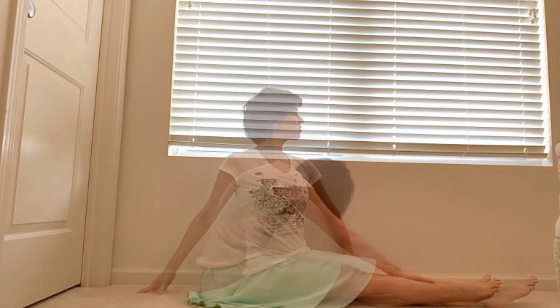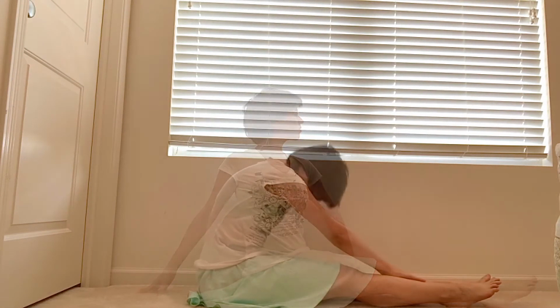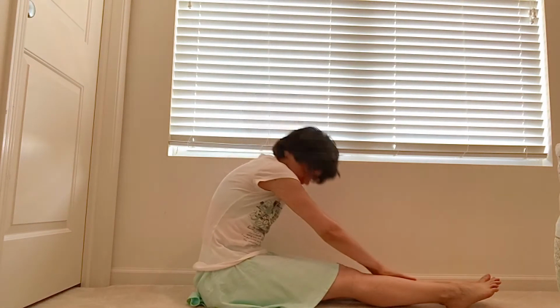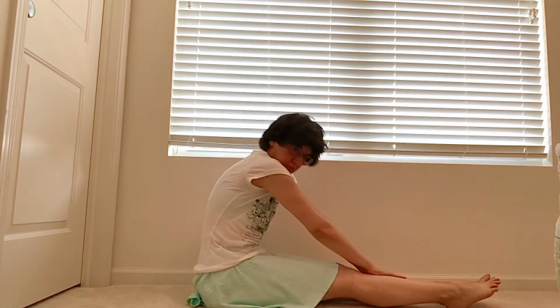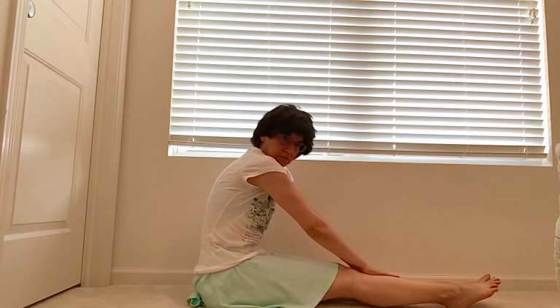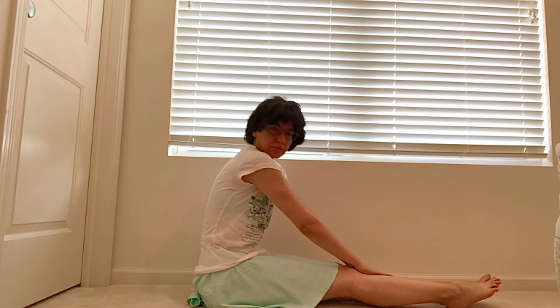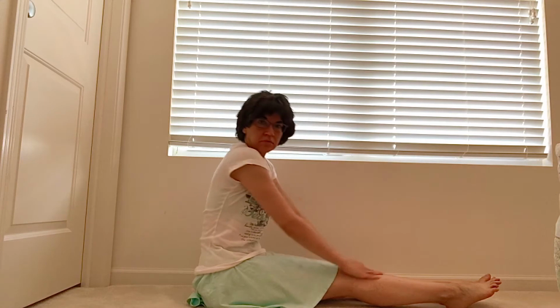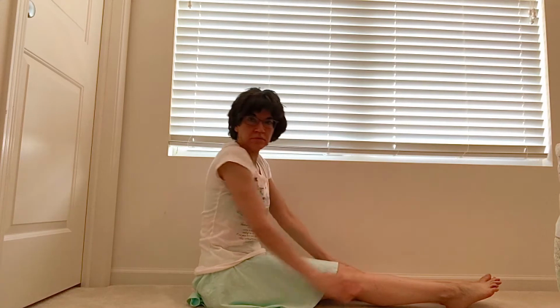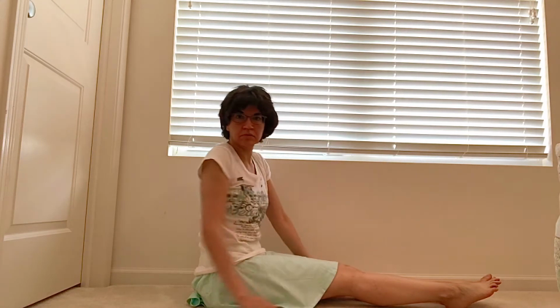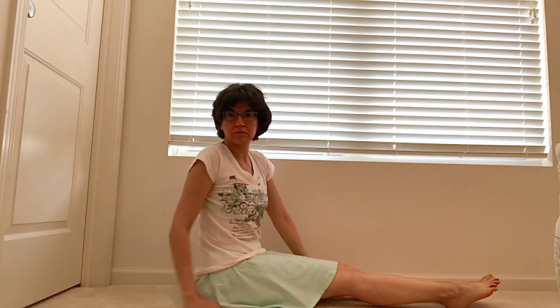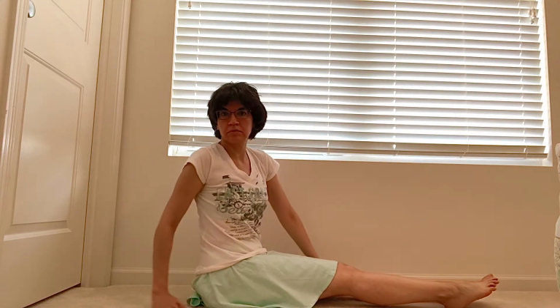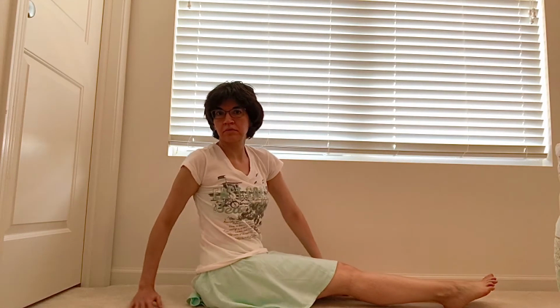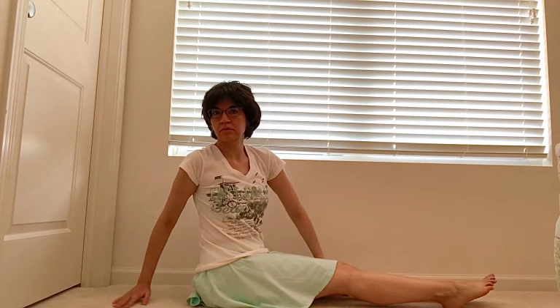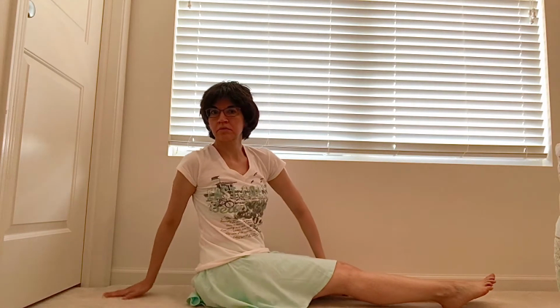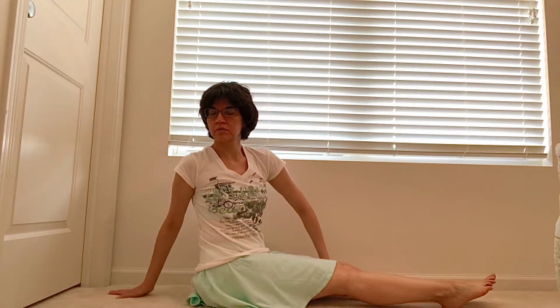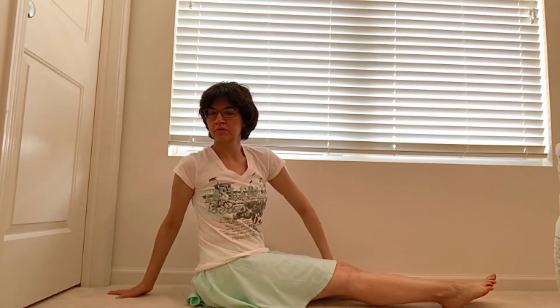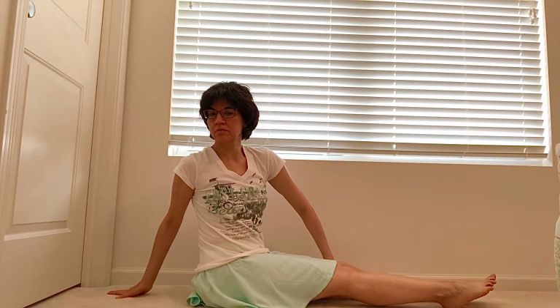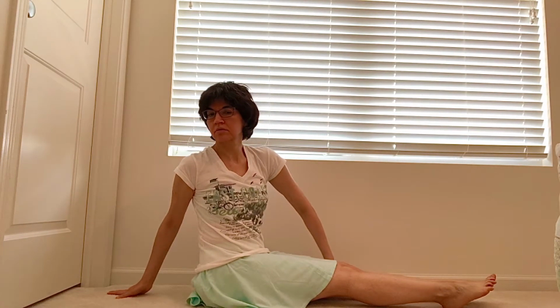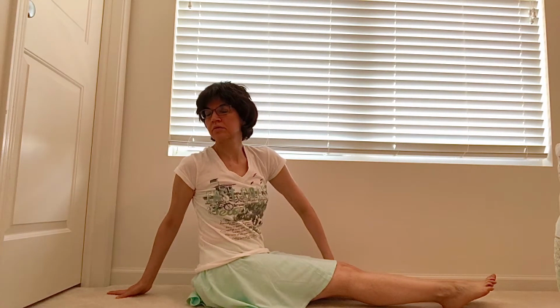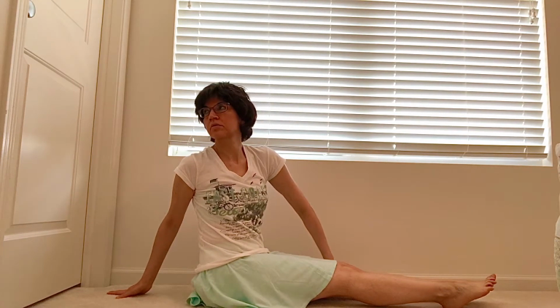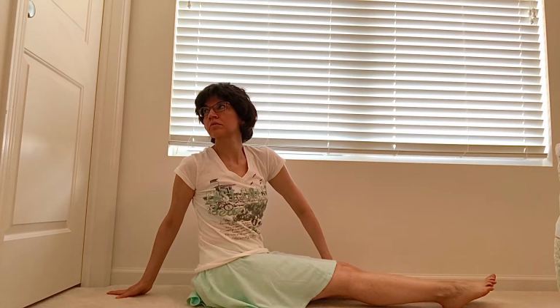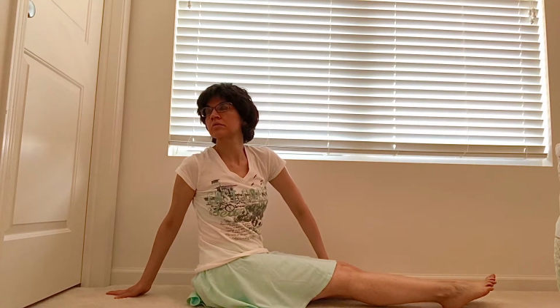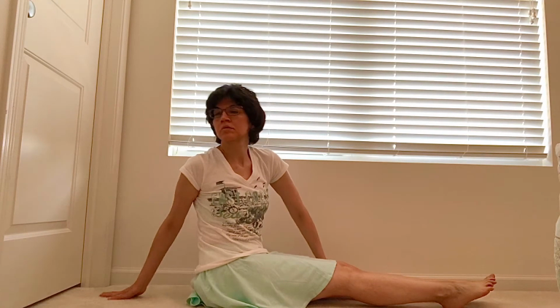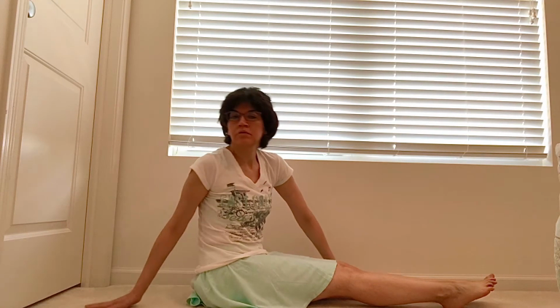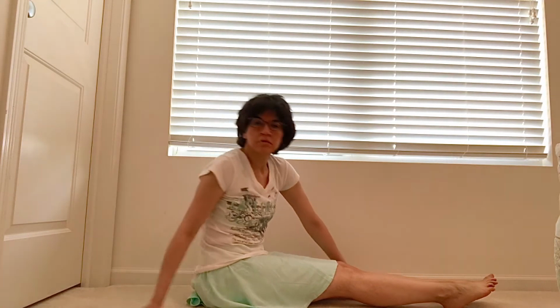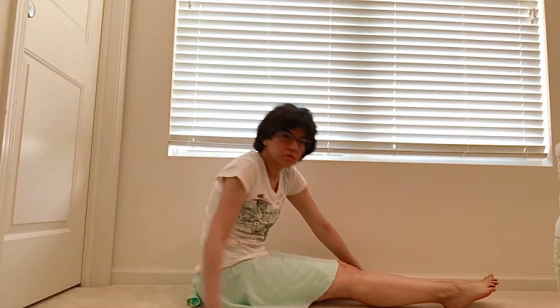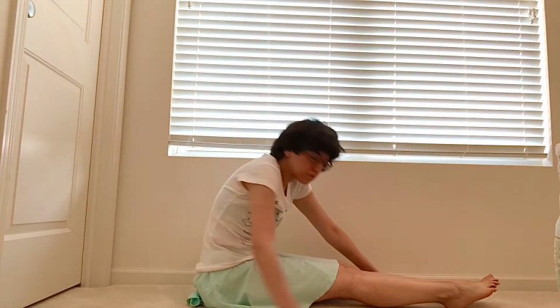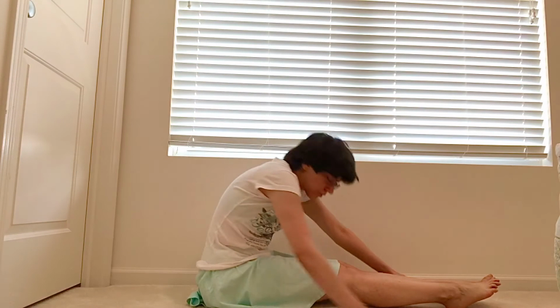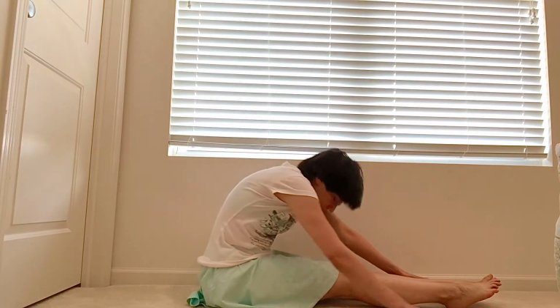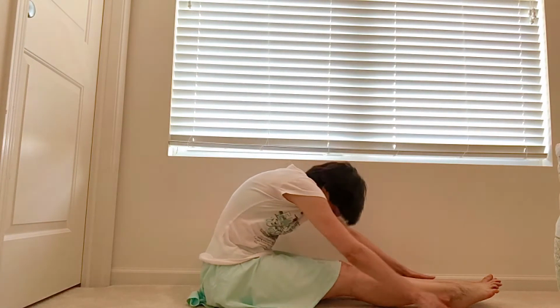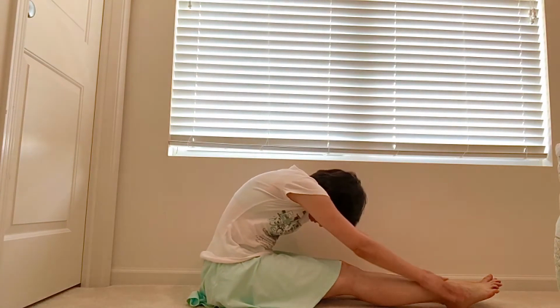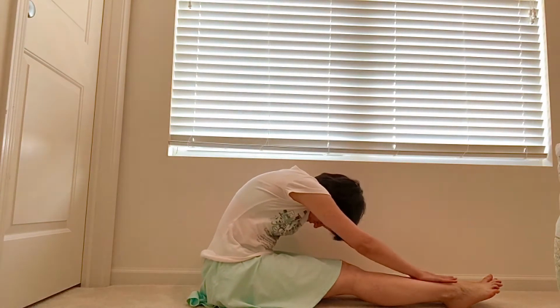Drag the fingertips along. Open through the chest. Gaze up. Exhale as you fold, head to the ground.